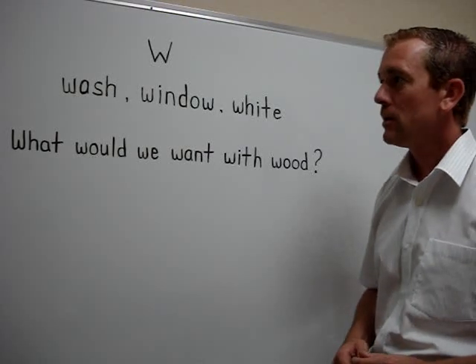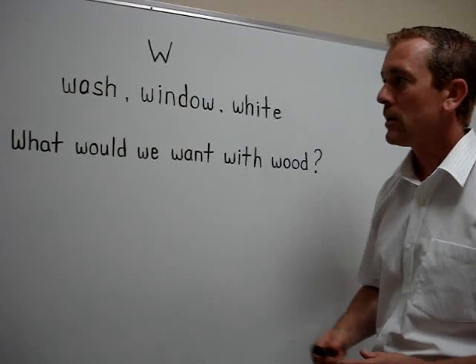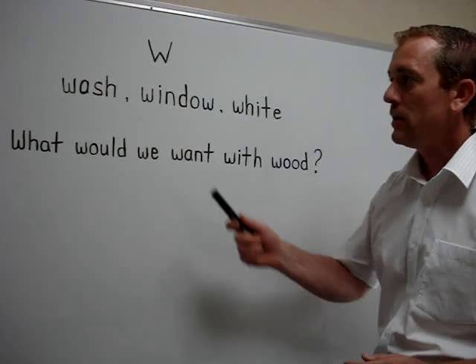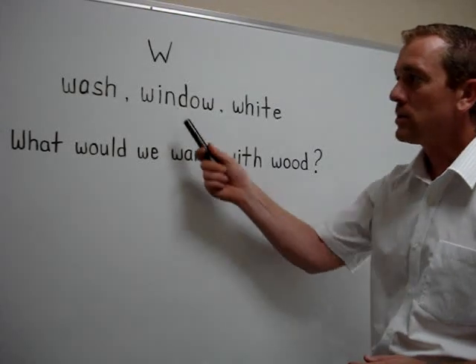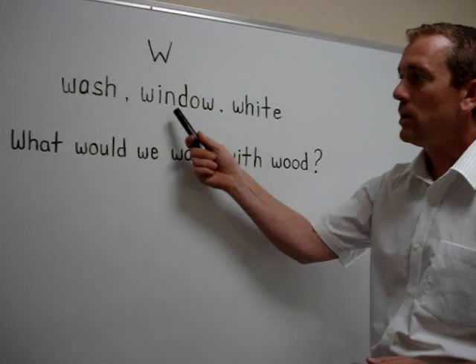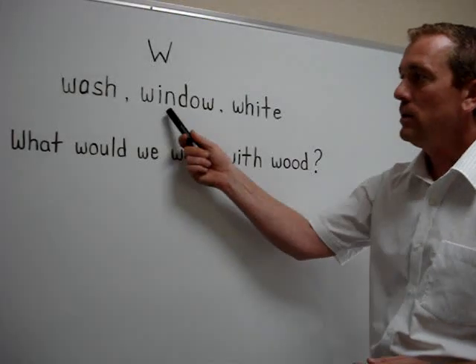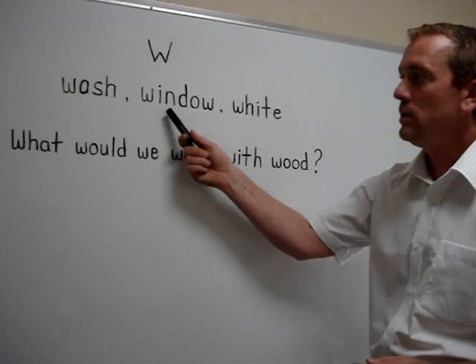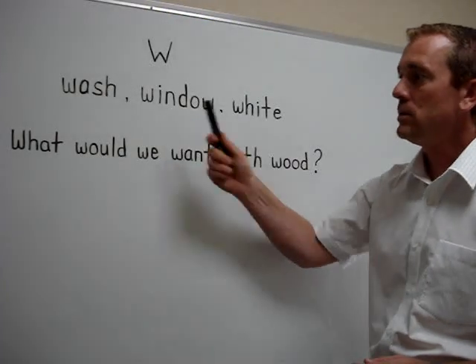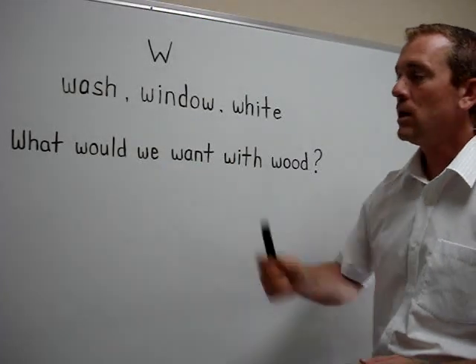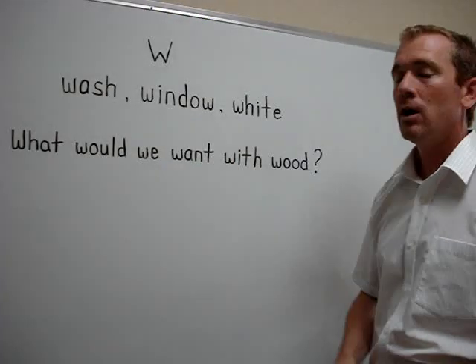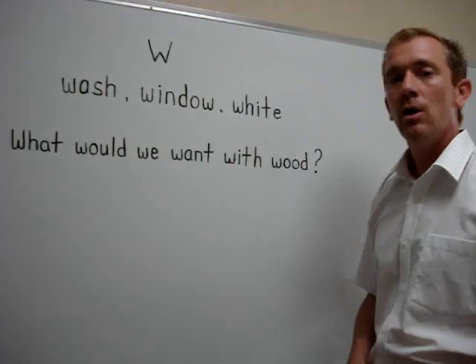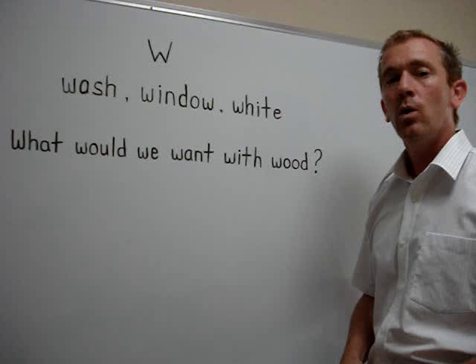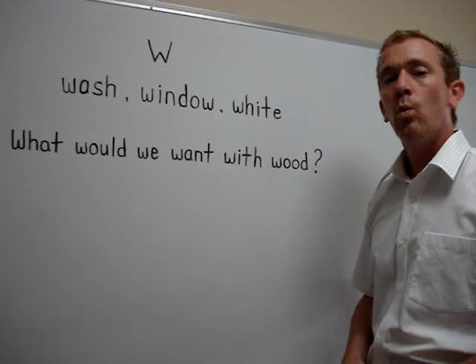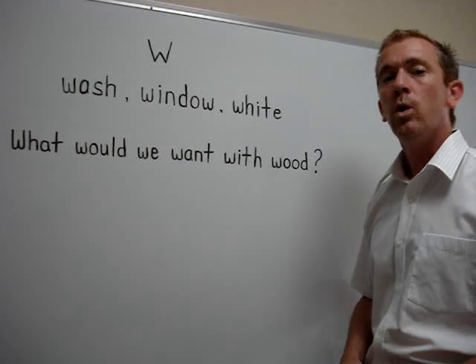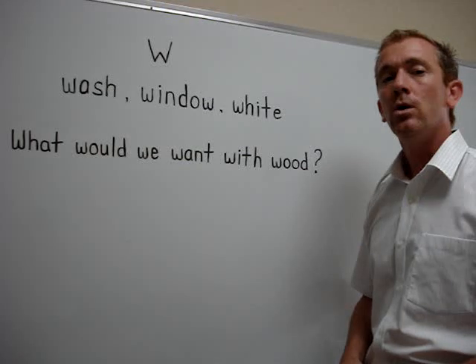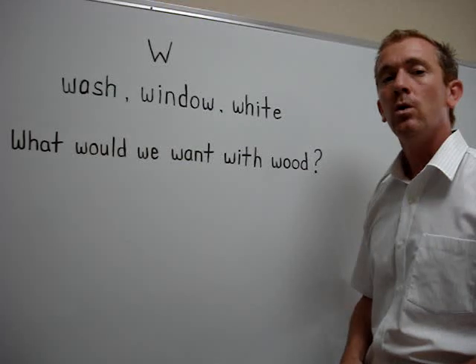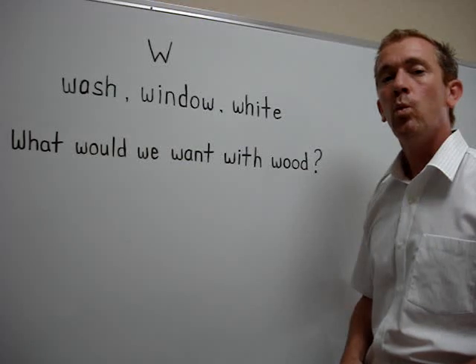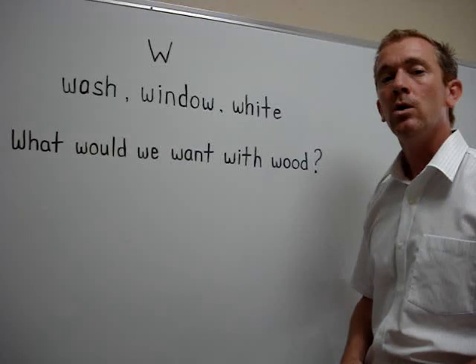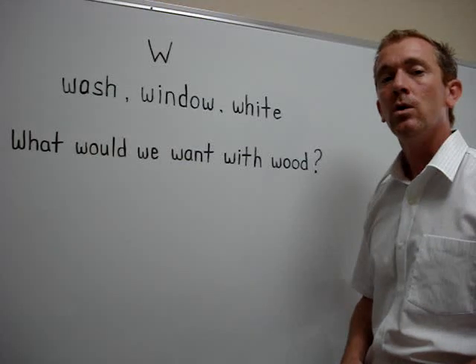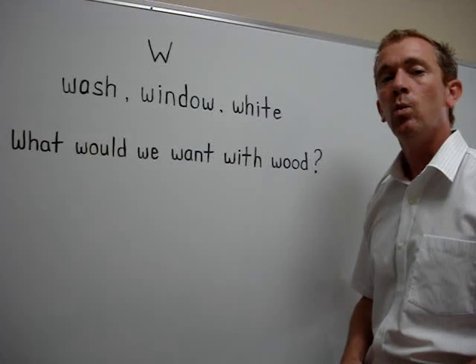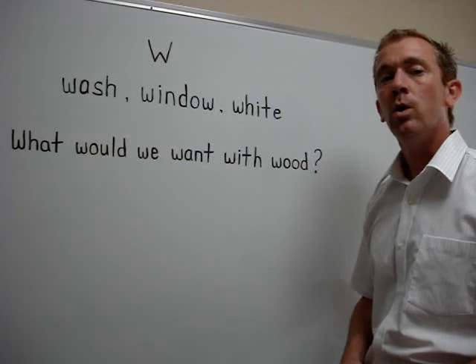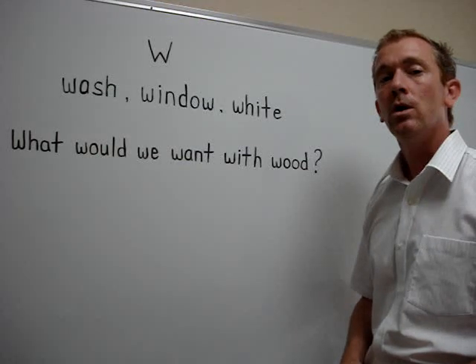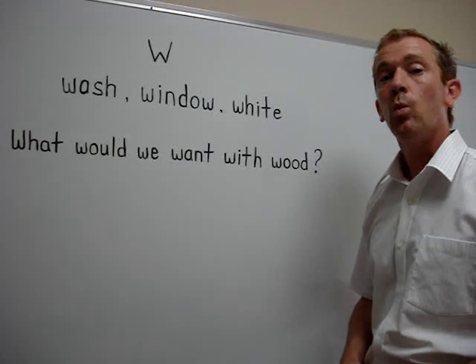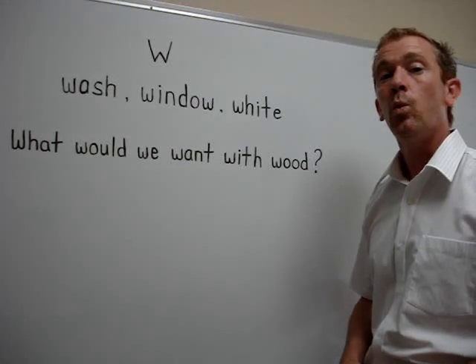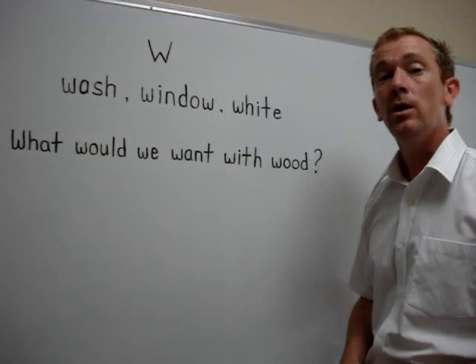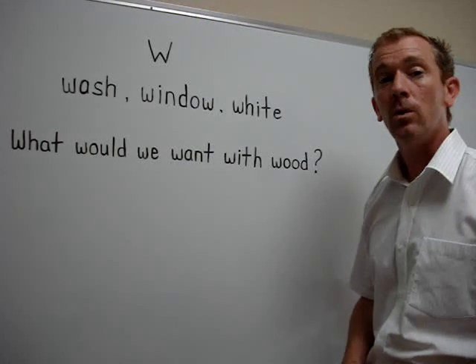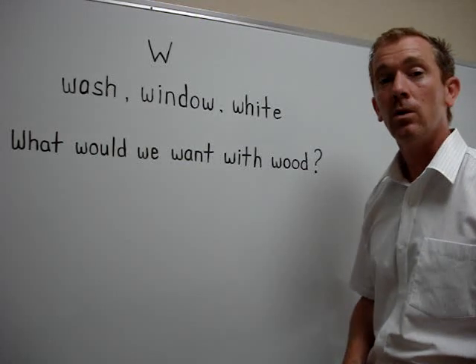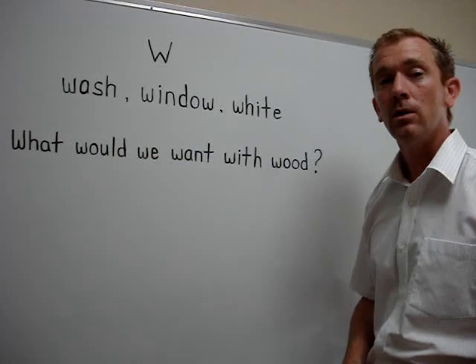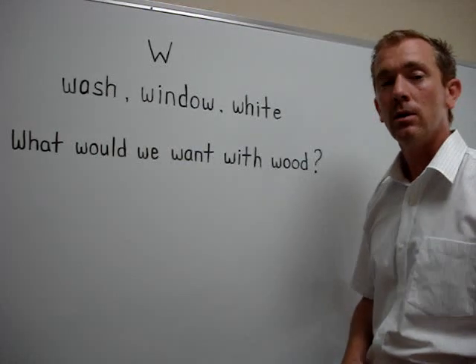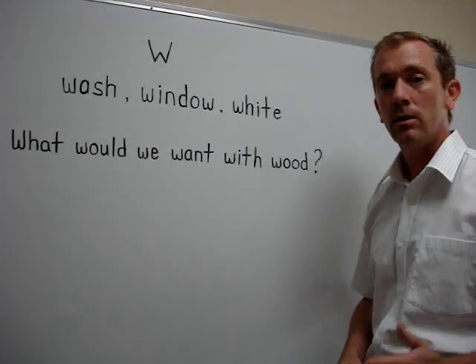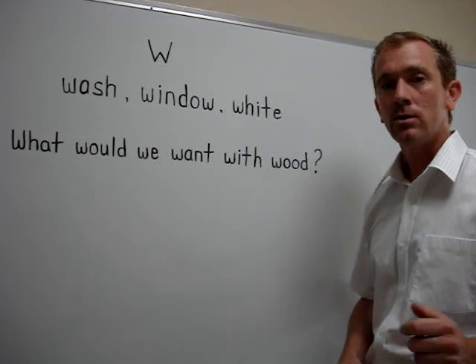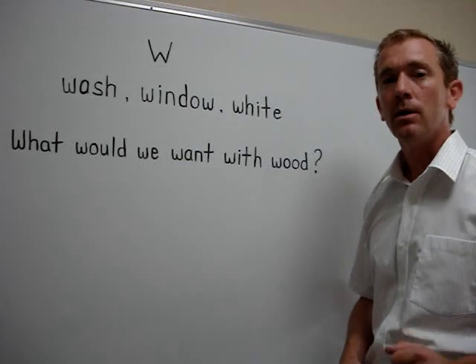The next one is W. W. Window. Now you try.